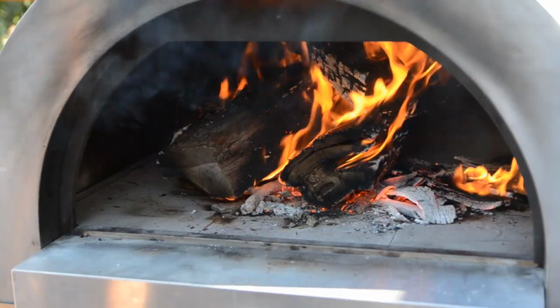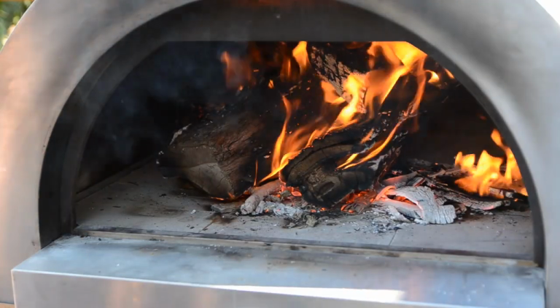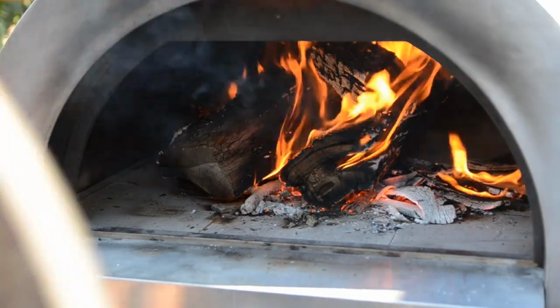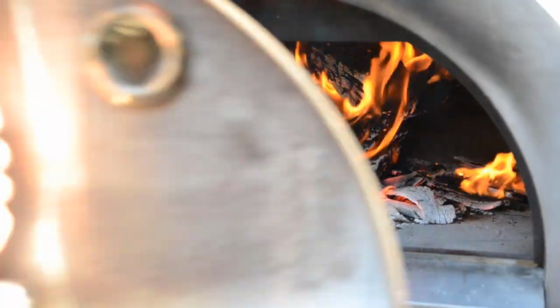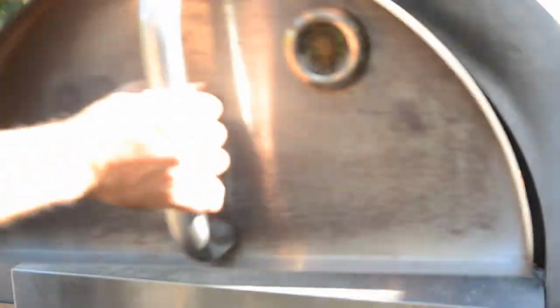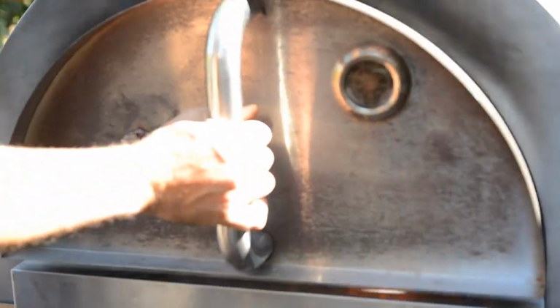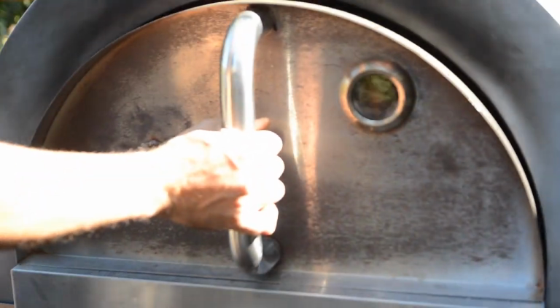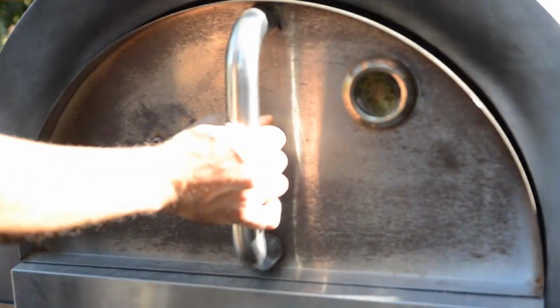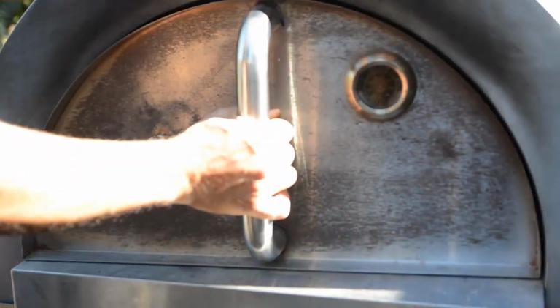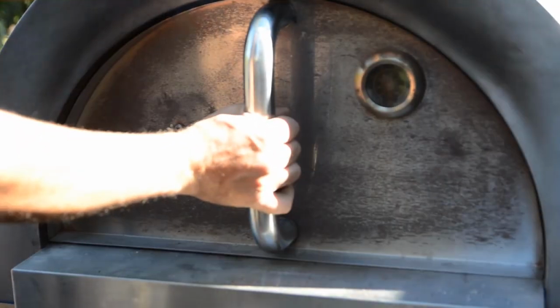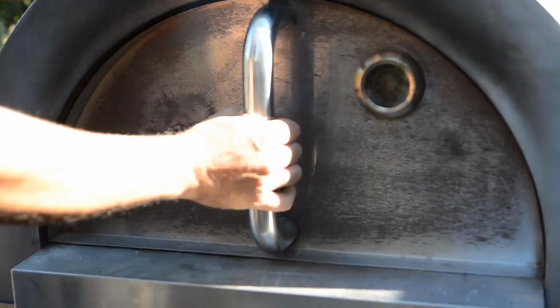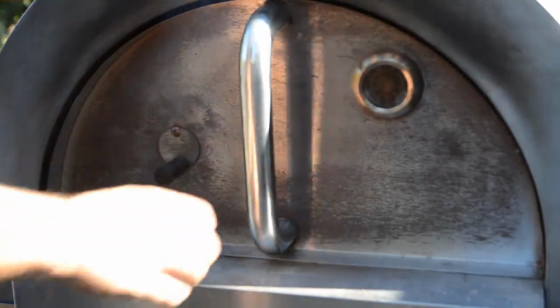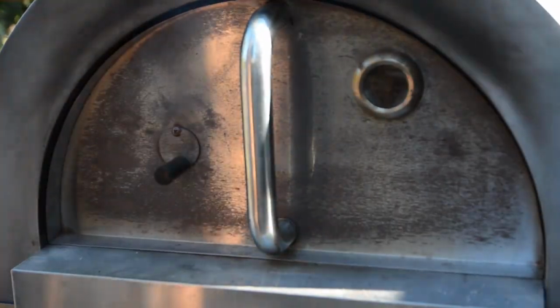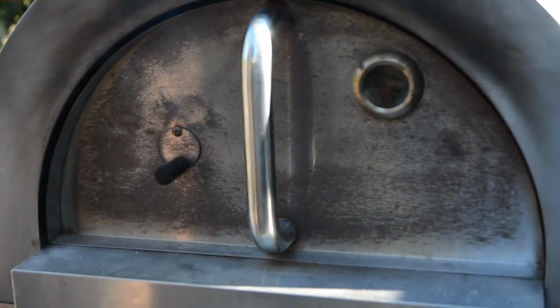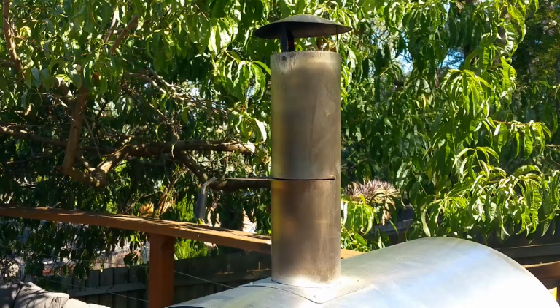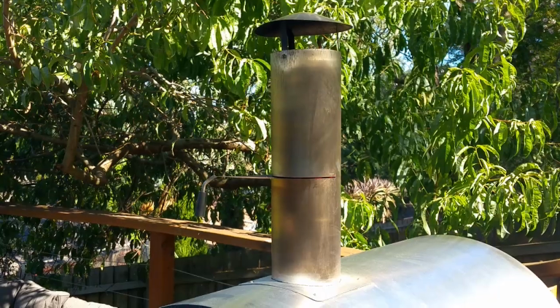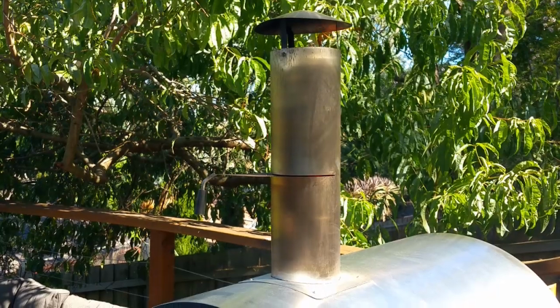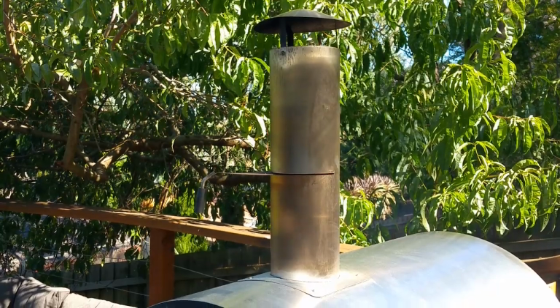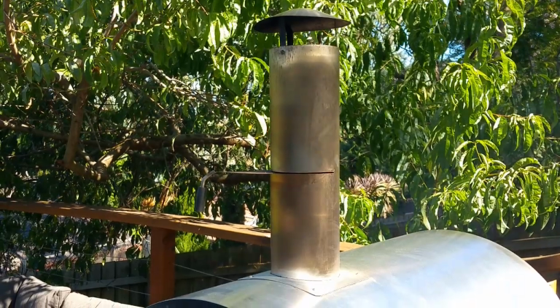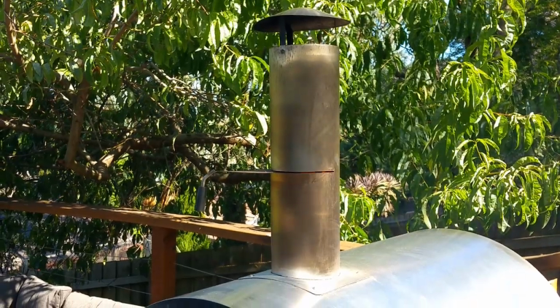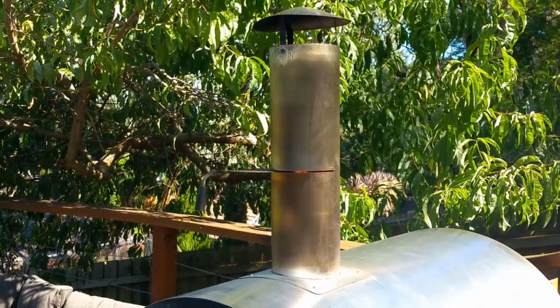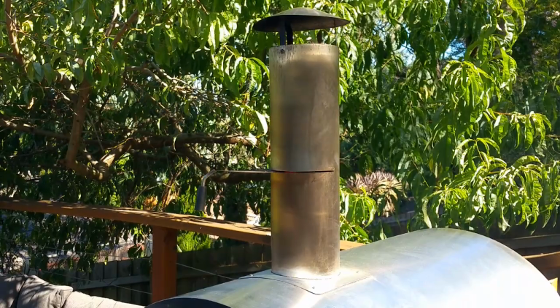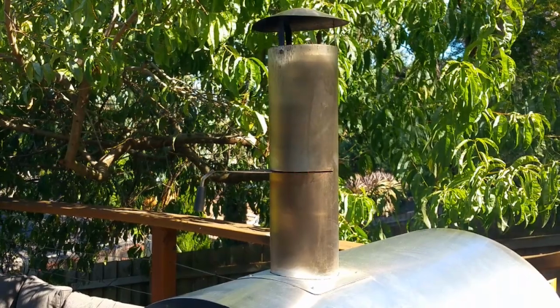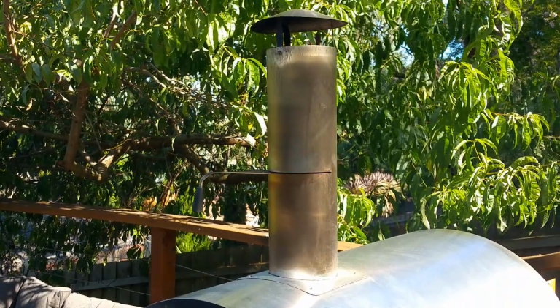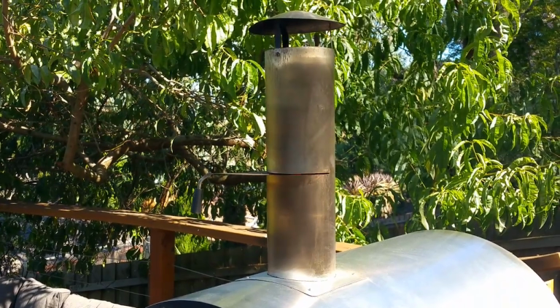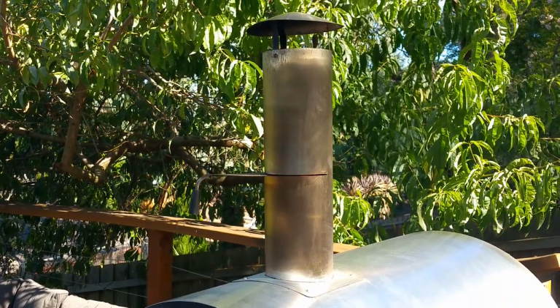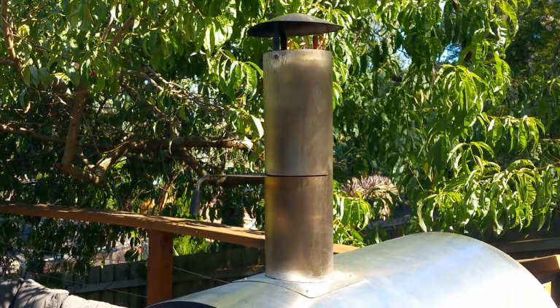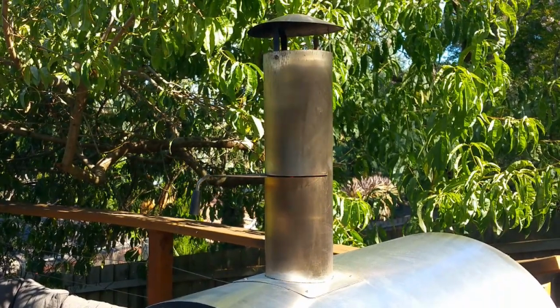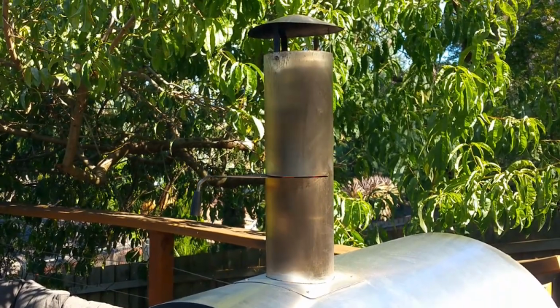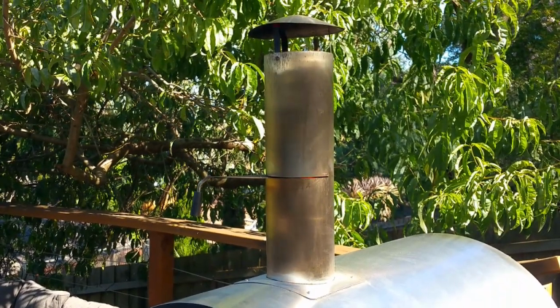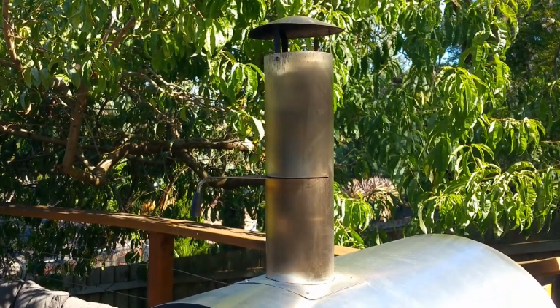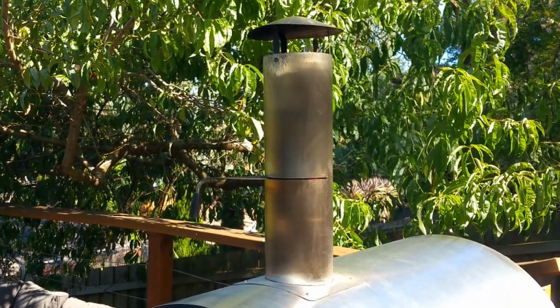Close the door of the oven to get it up to the desired temperature and ensure the flue is open to suck through the oxygen feeding the fire inside the oven.